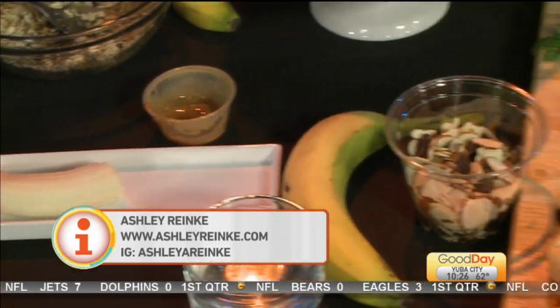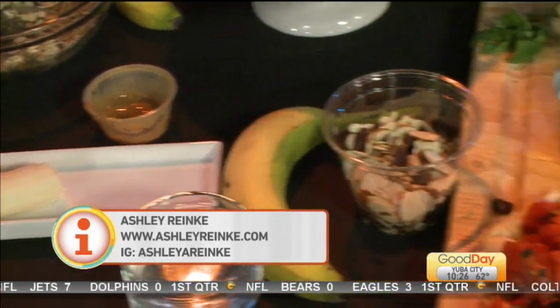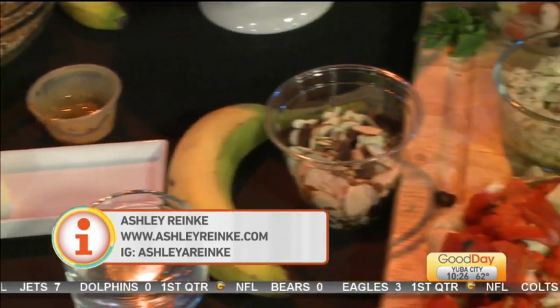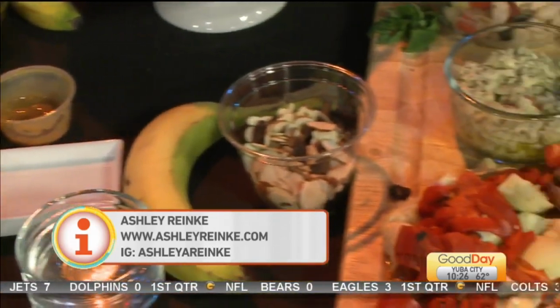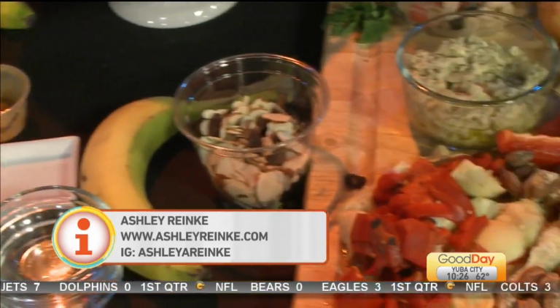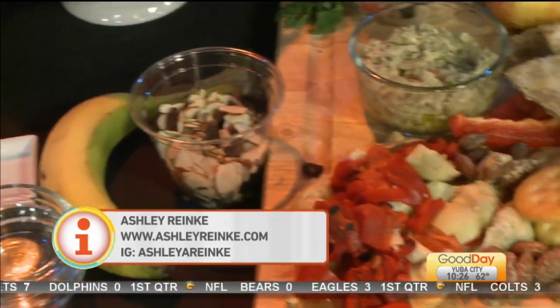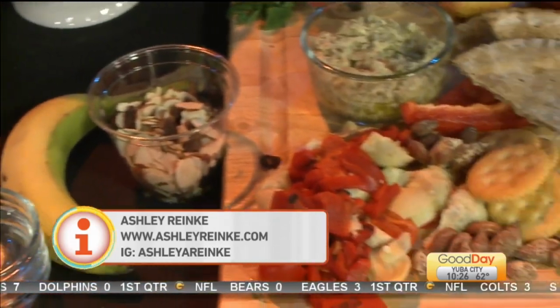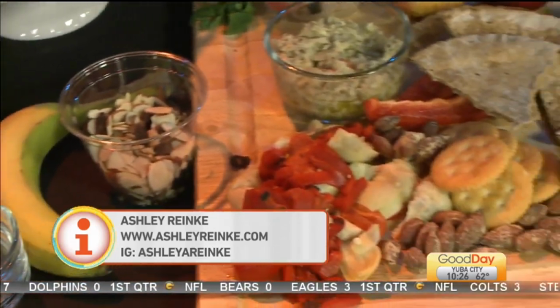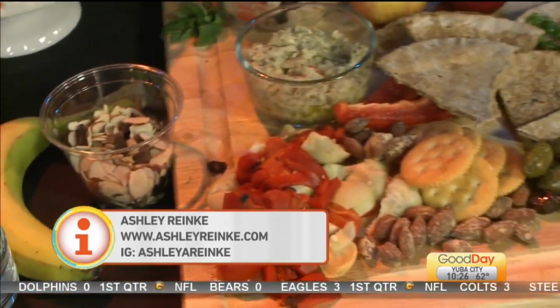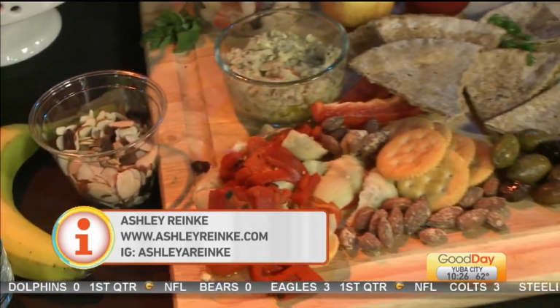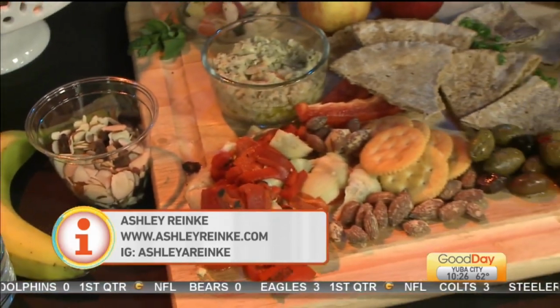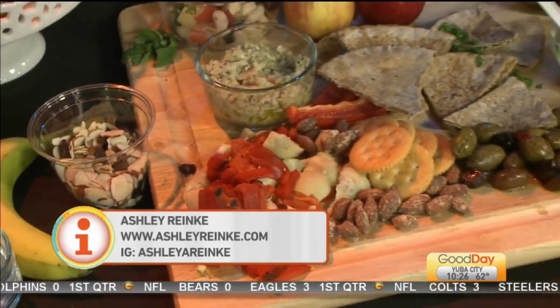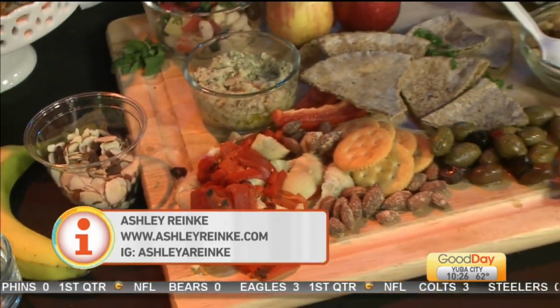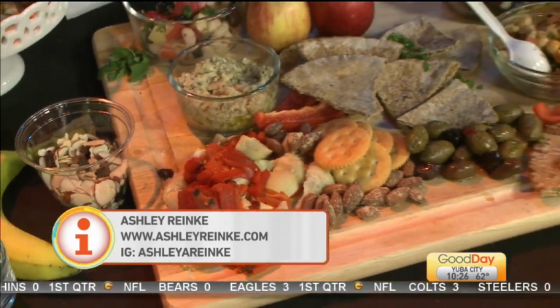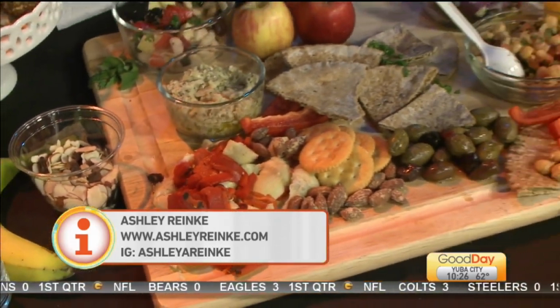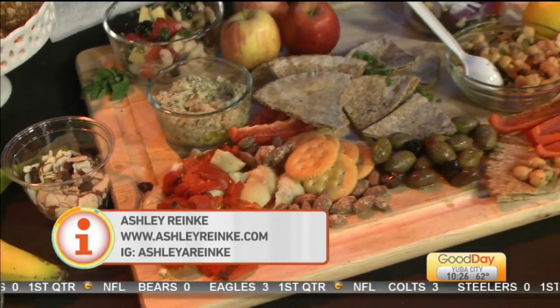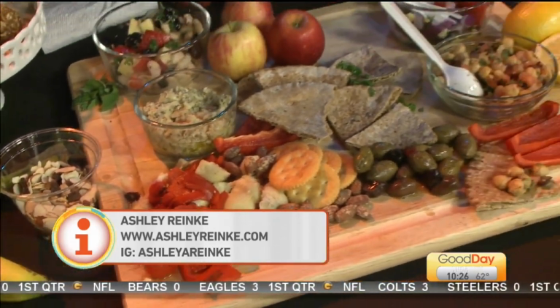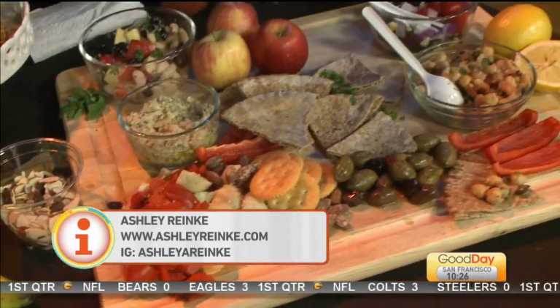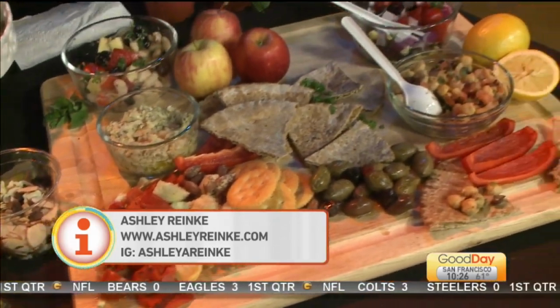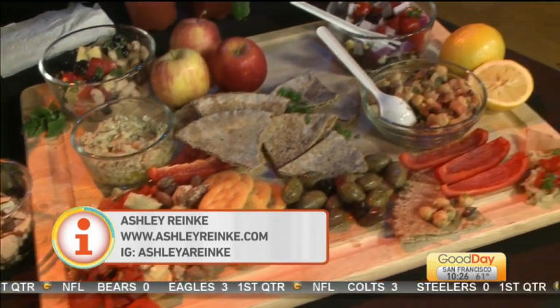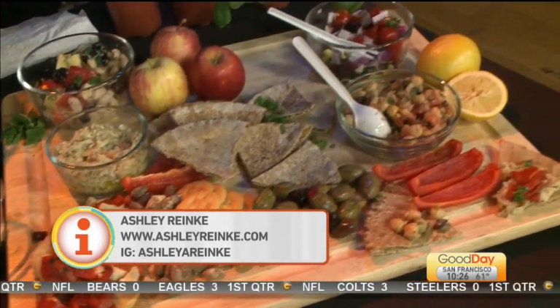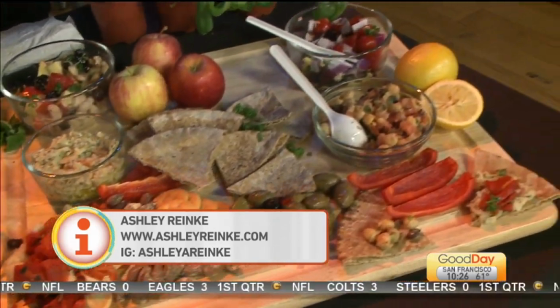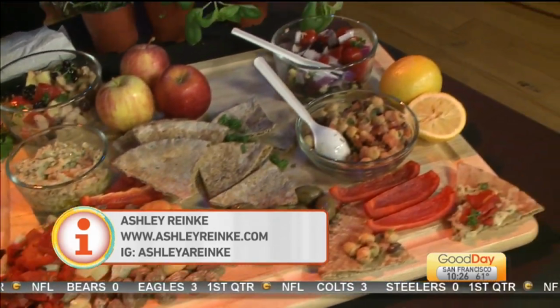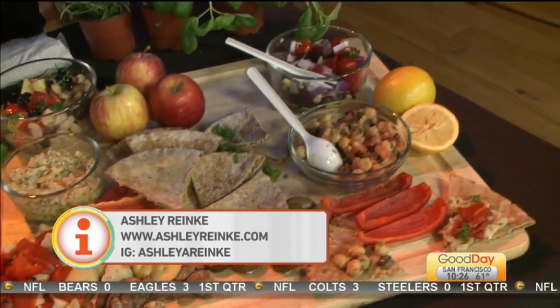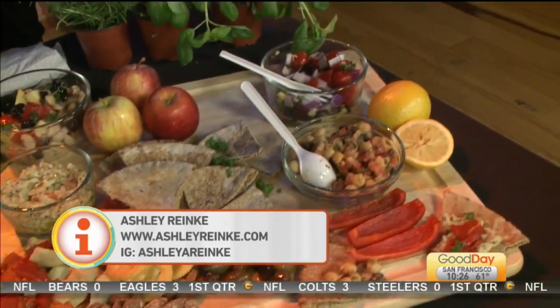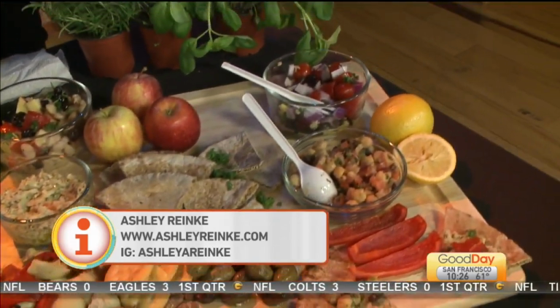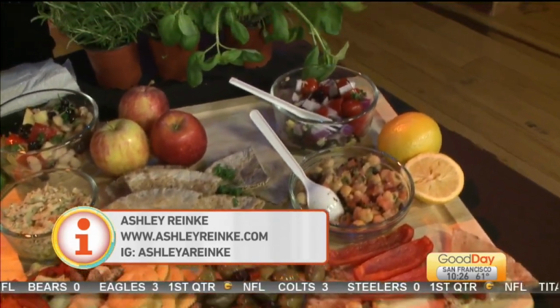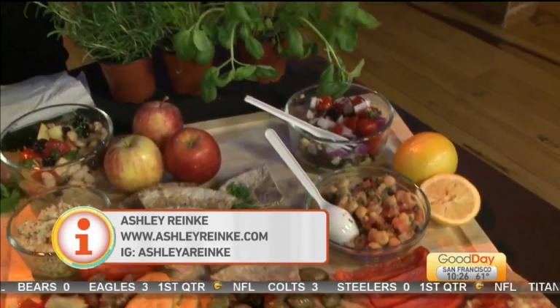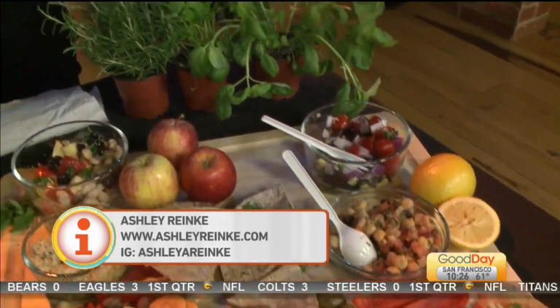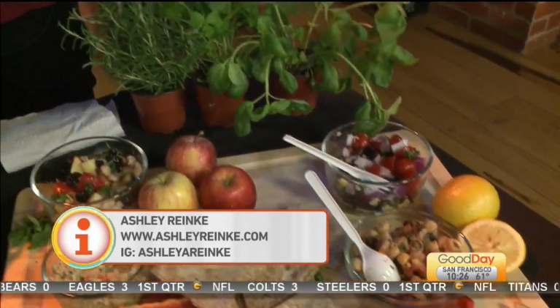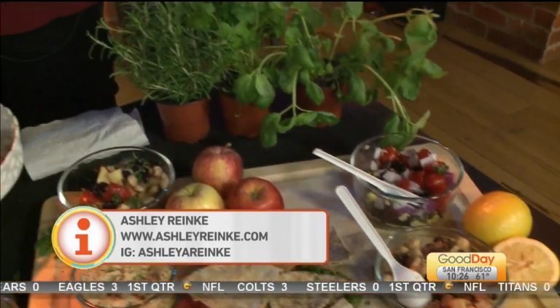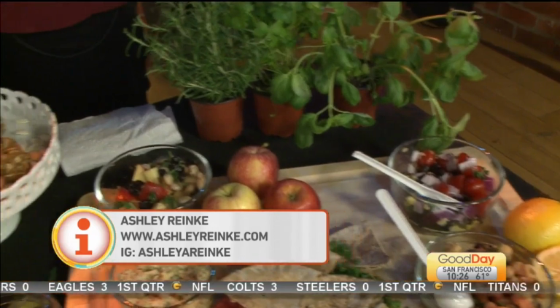The websites are justbeingvegan.com or ashleyreinke.com. Thank you so much. Good to see you.